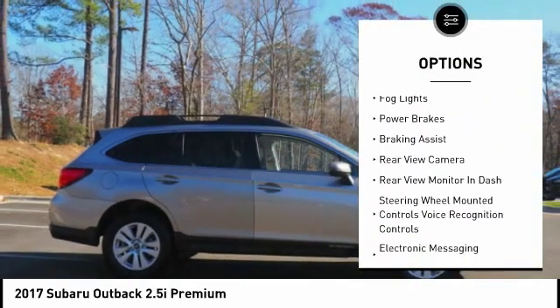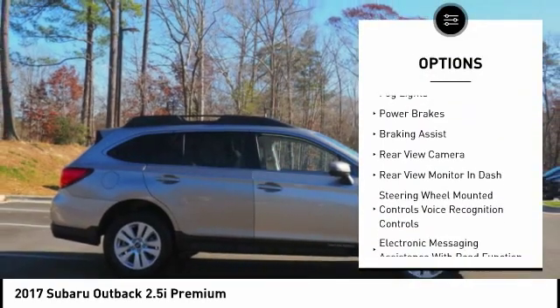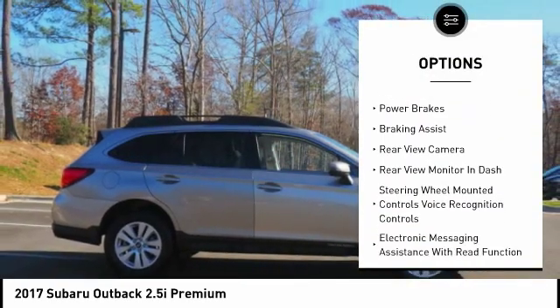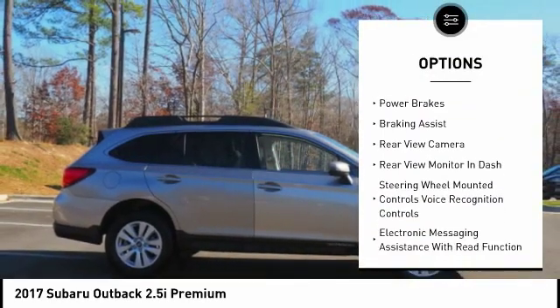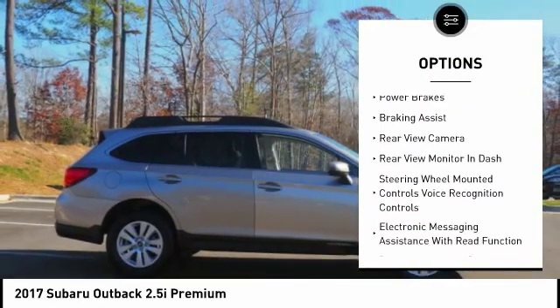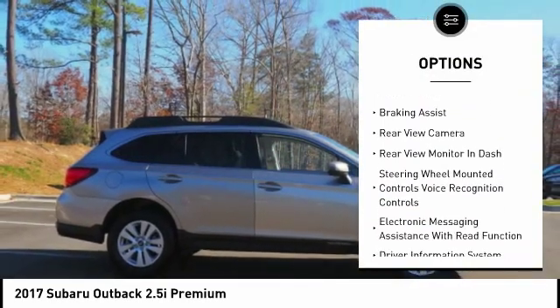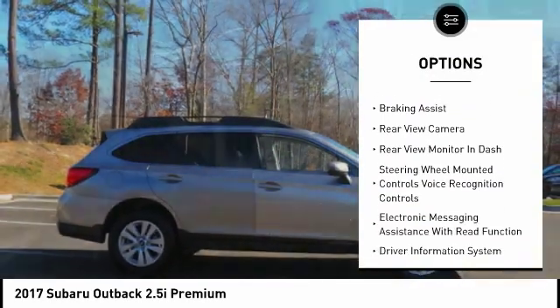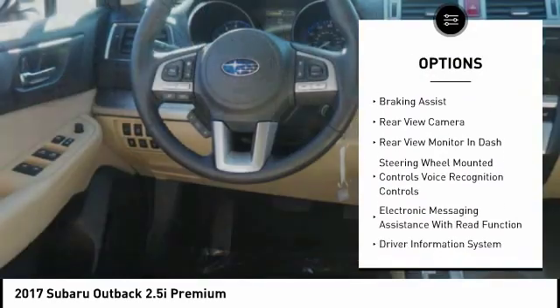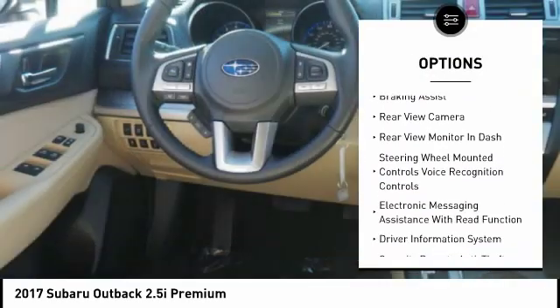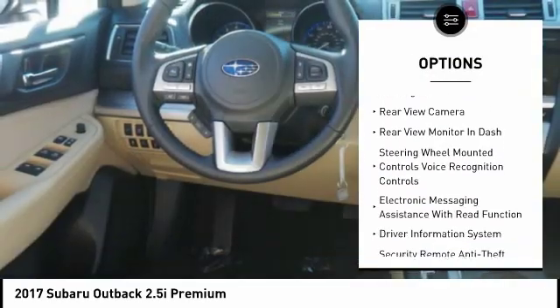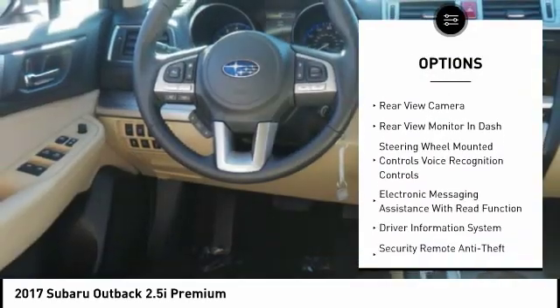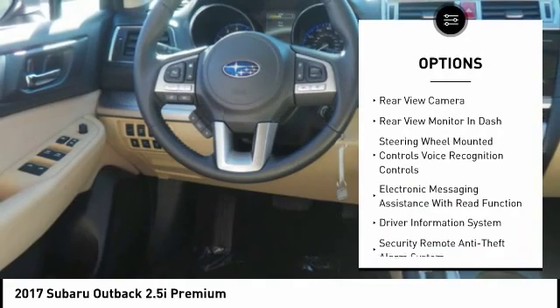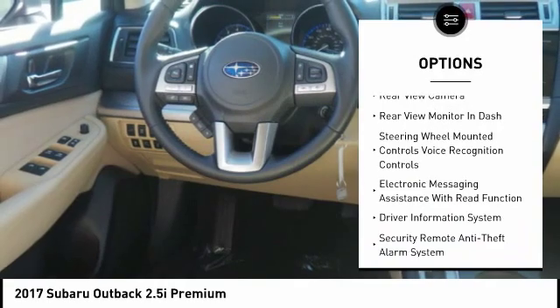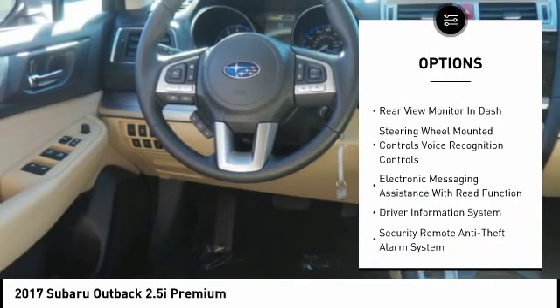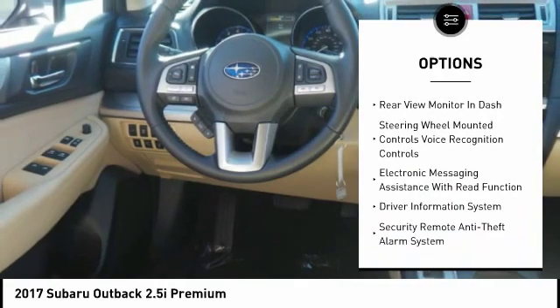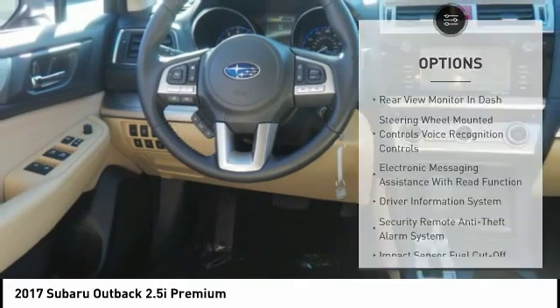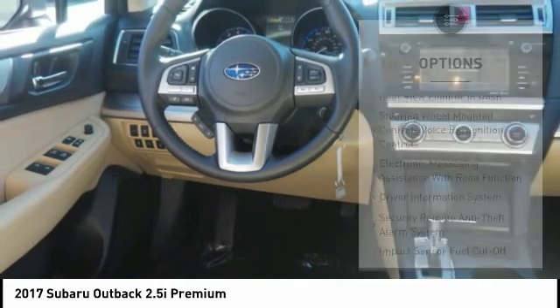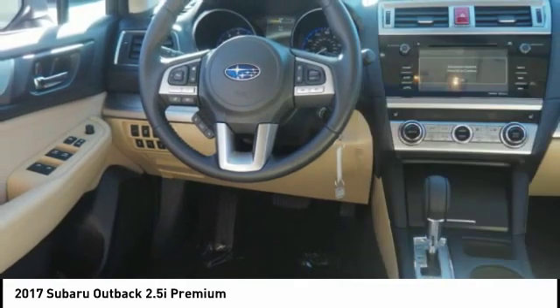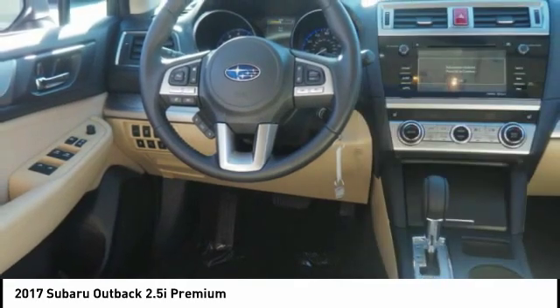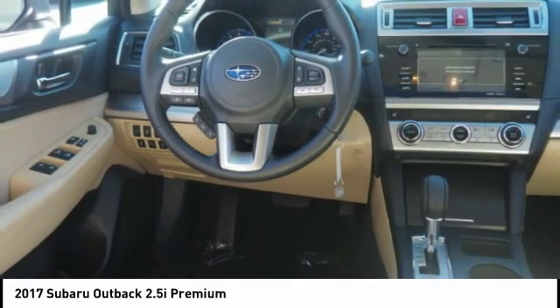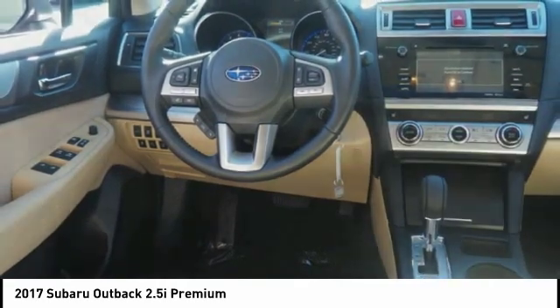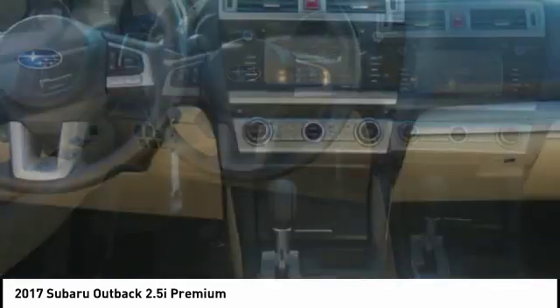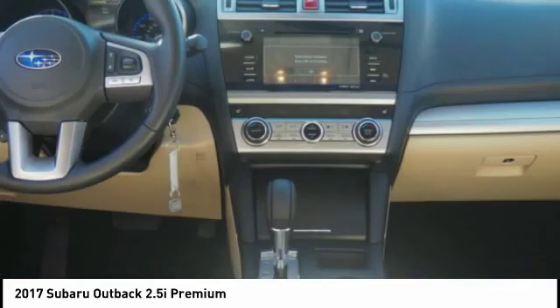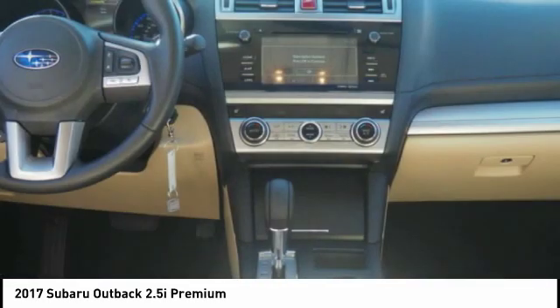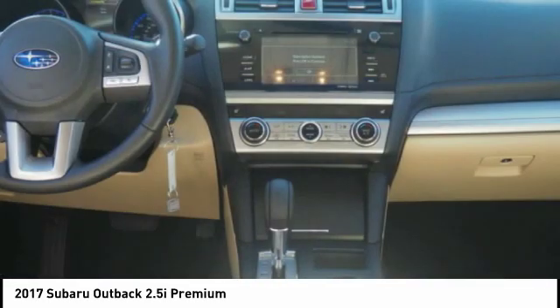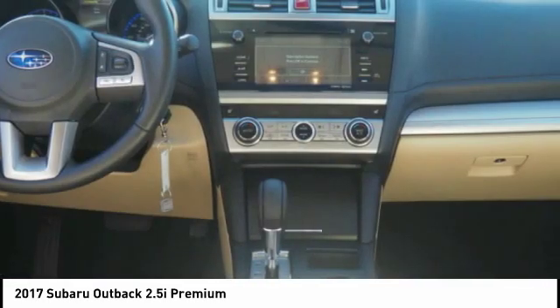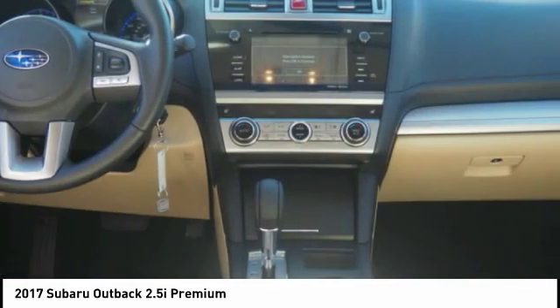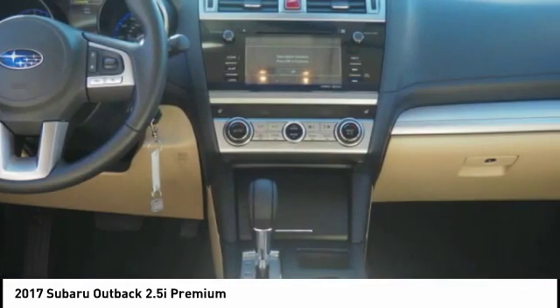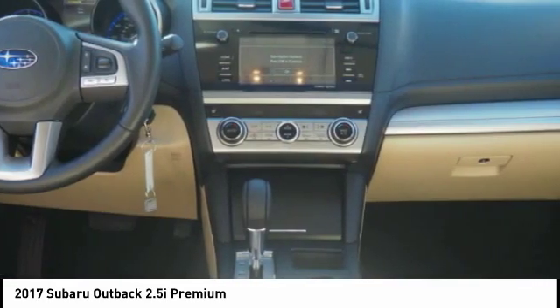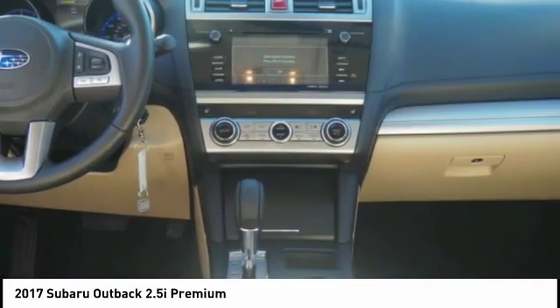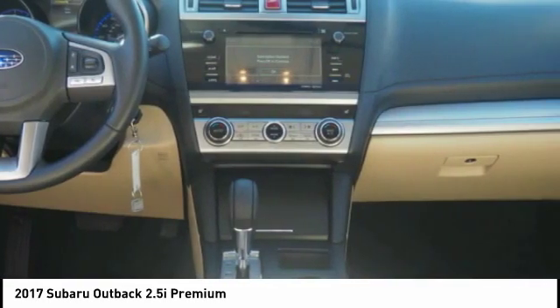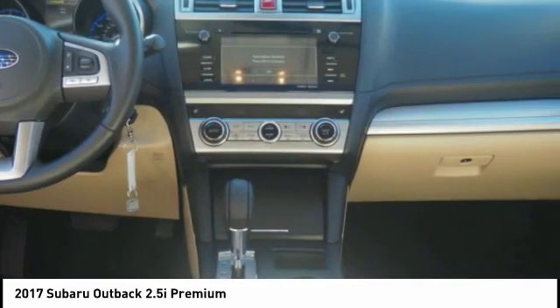Stability control, daytime running lights, fog lights, power brakes, braking assist, rear view camera.